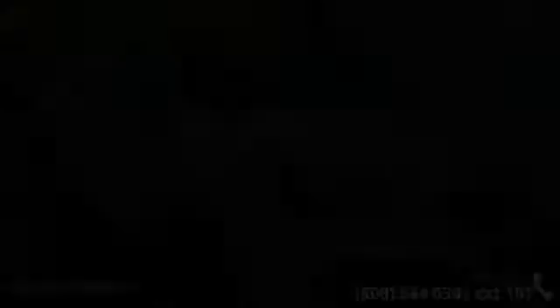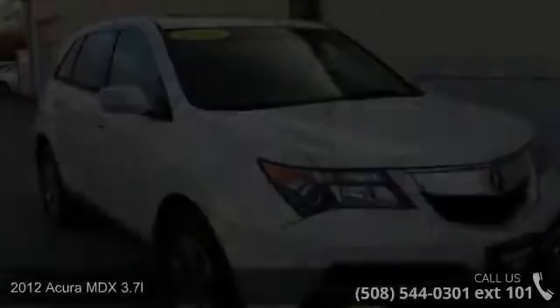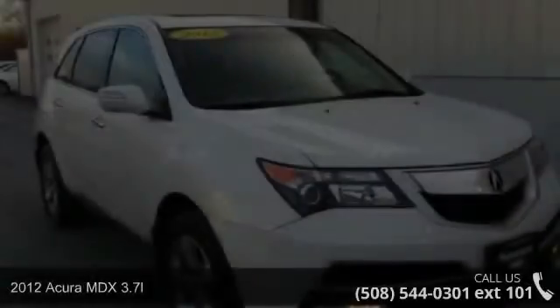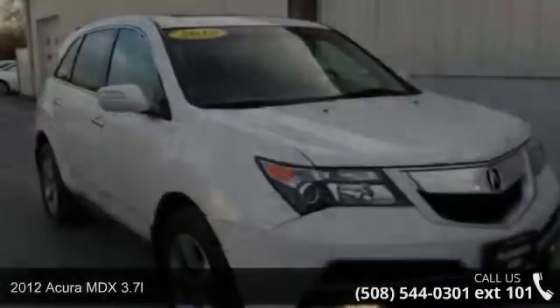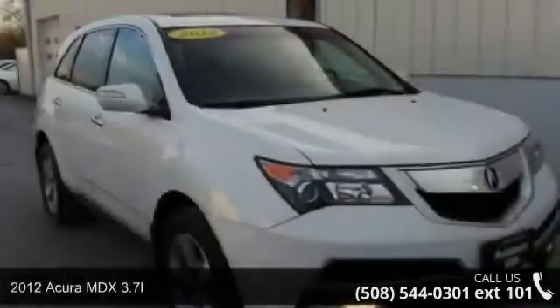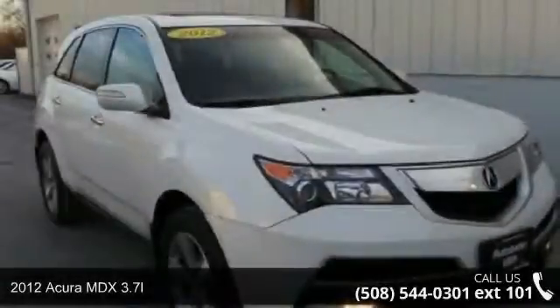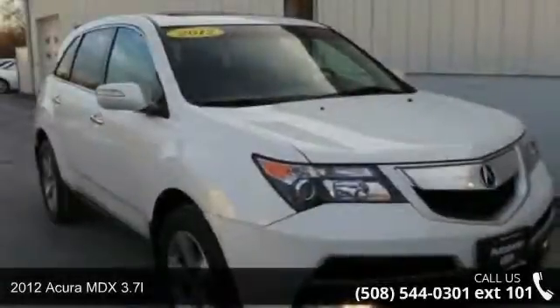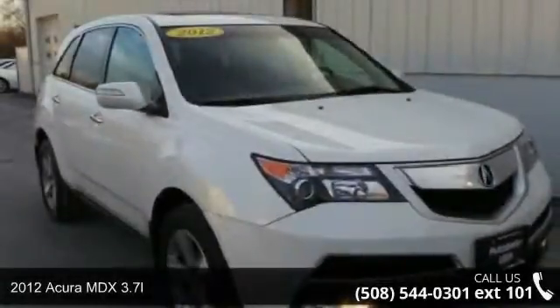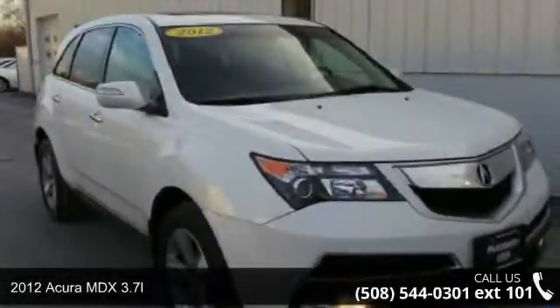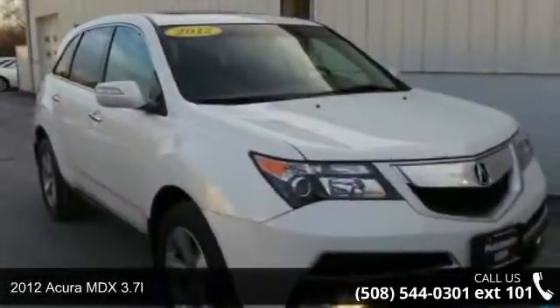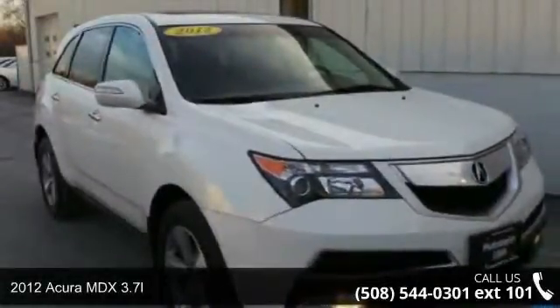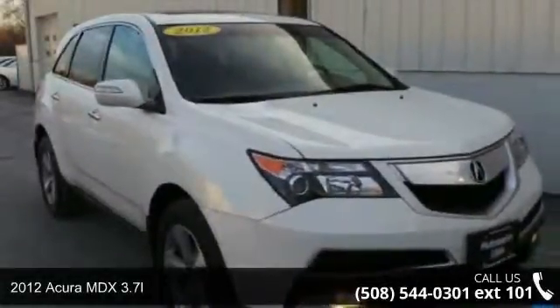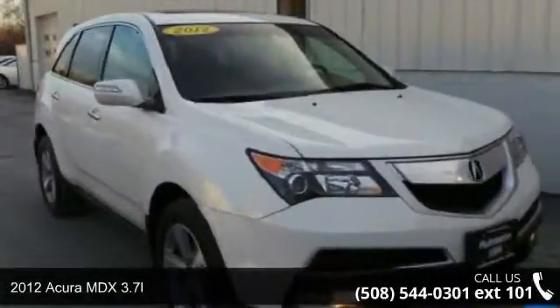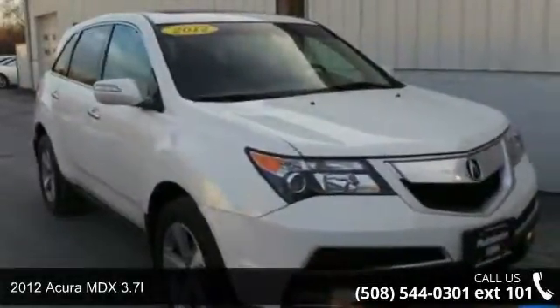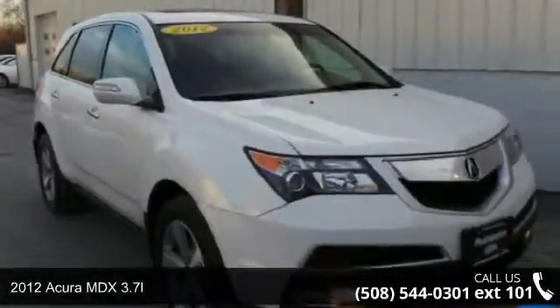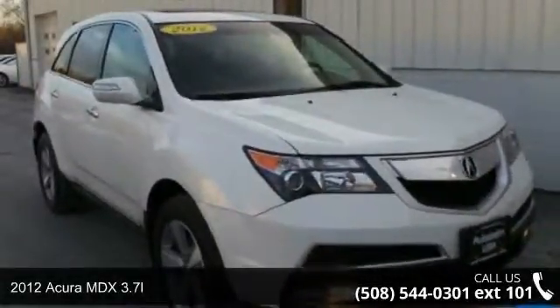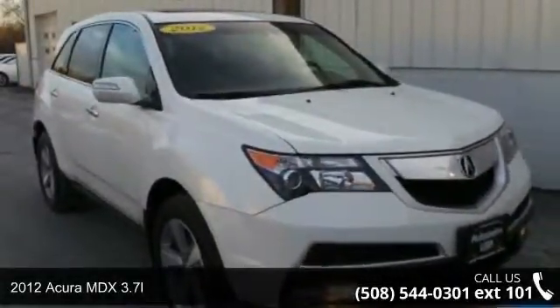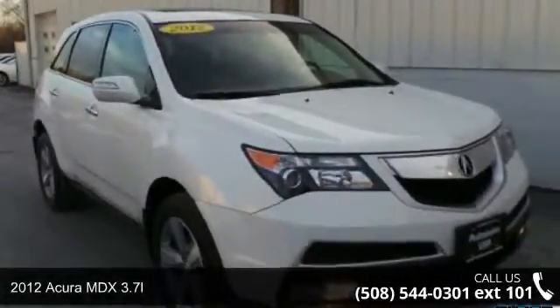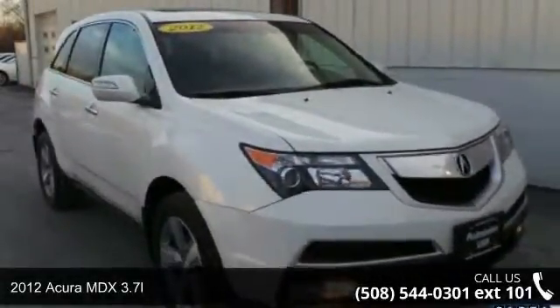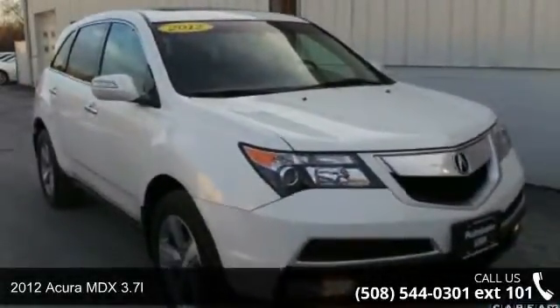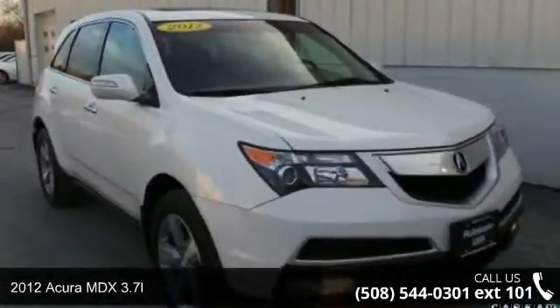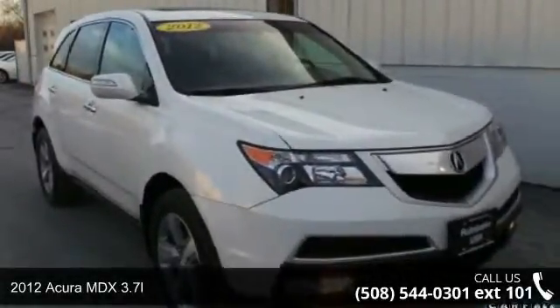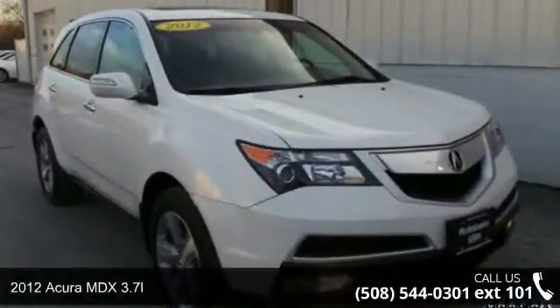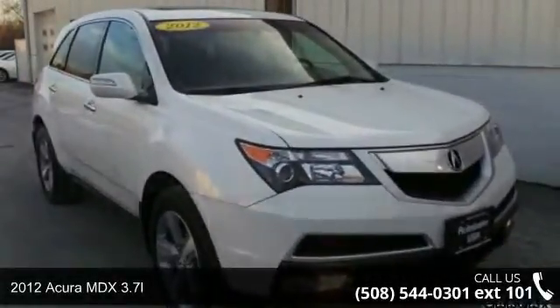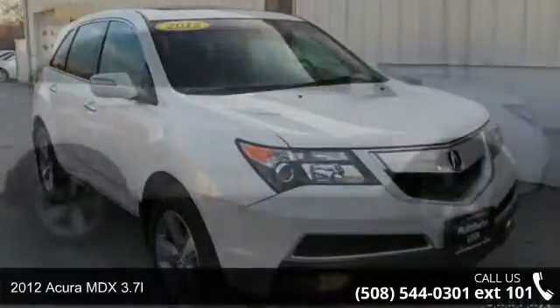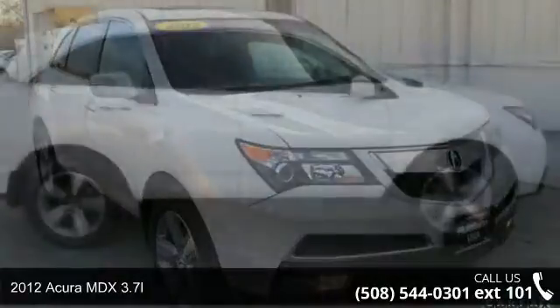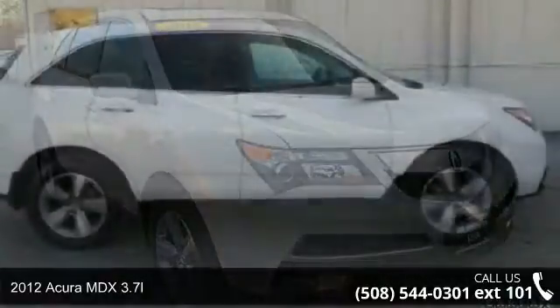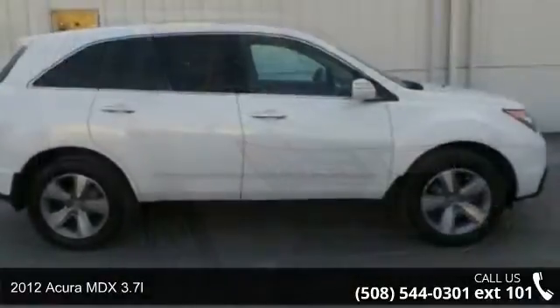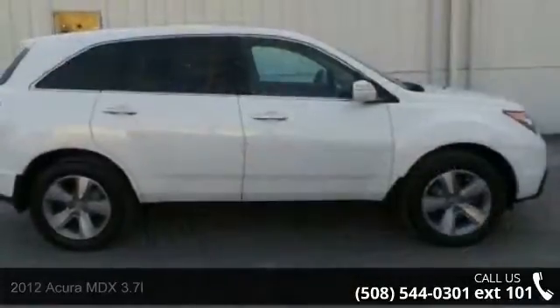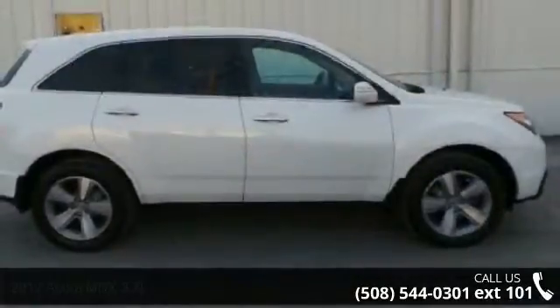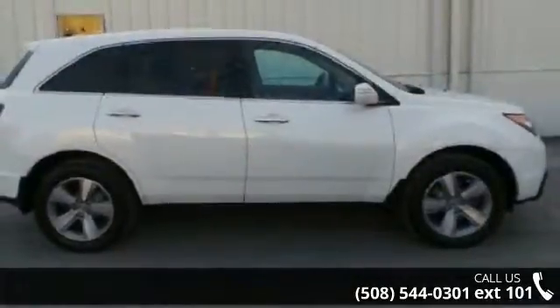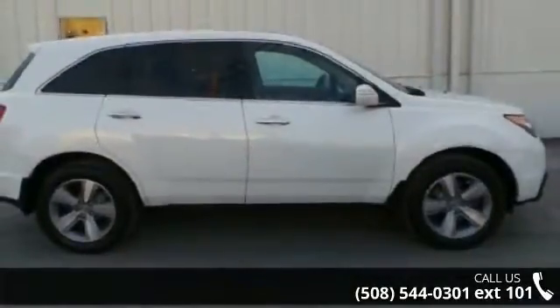Presenting the 2012 Acura MDX 3.7L. Don't miss this great deal on a luxury vehicle.